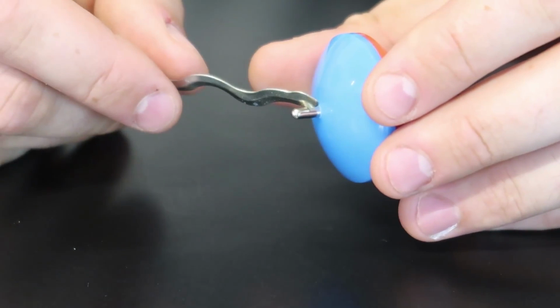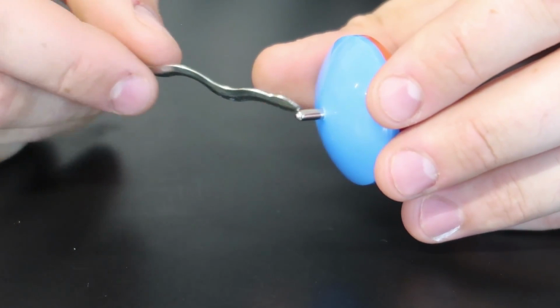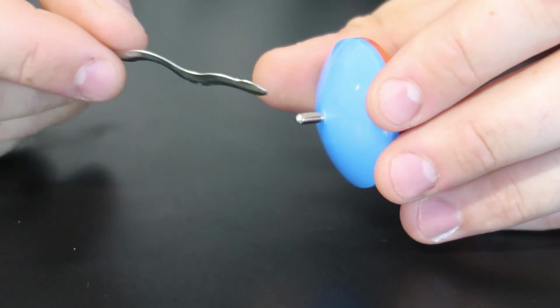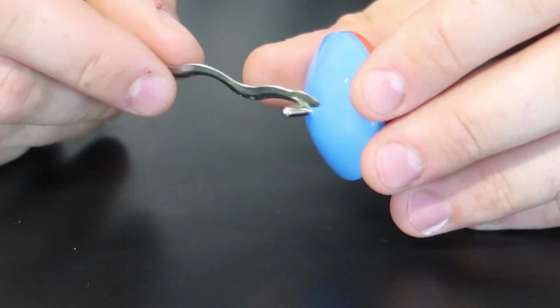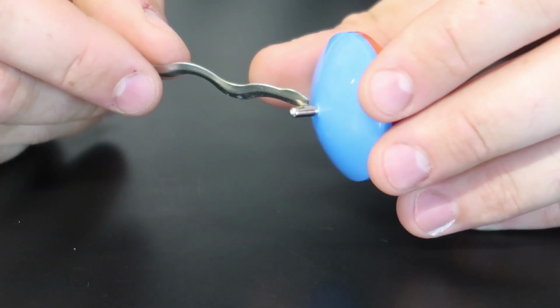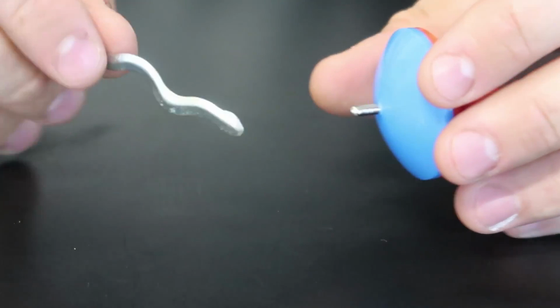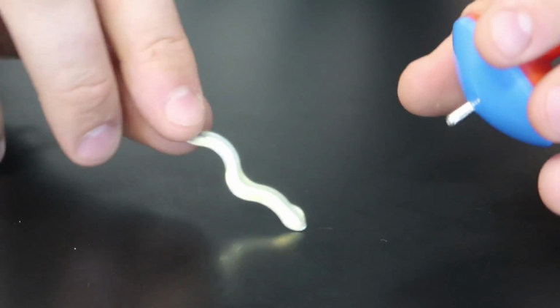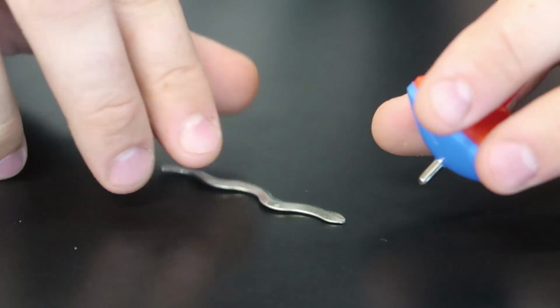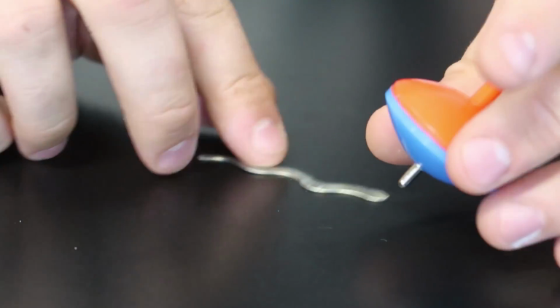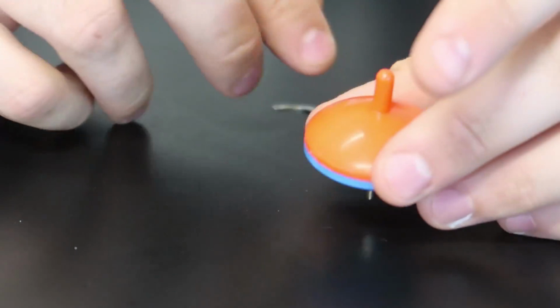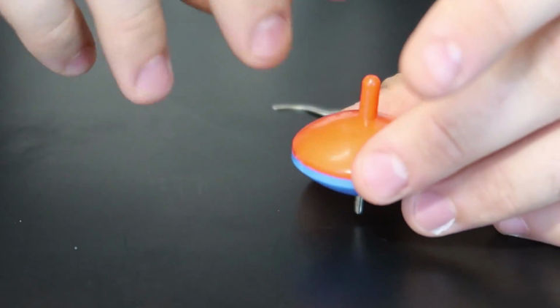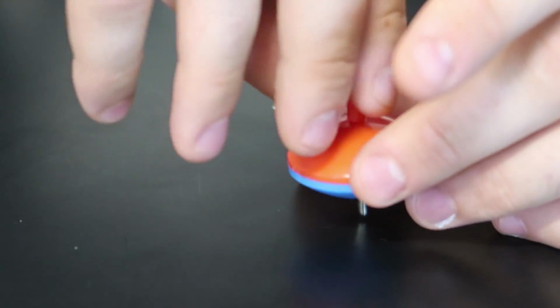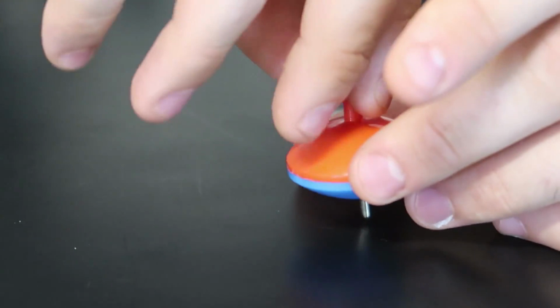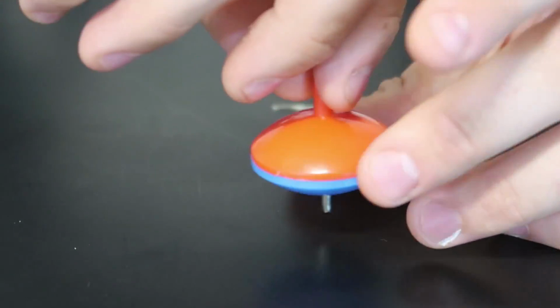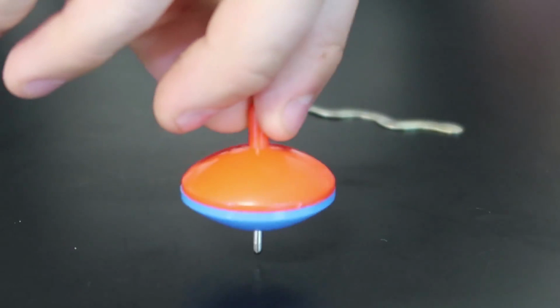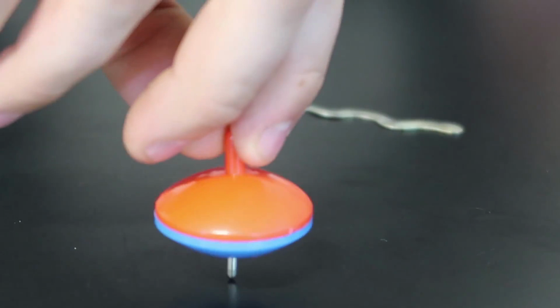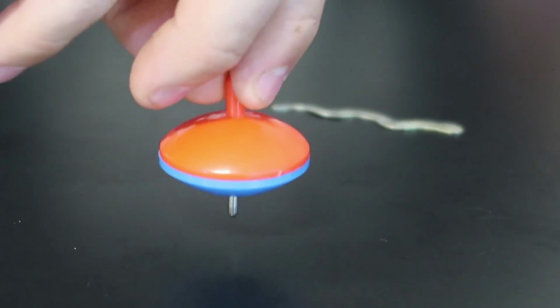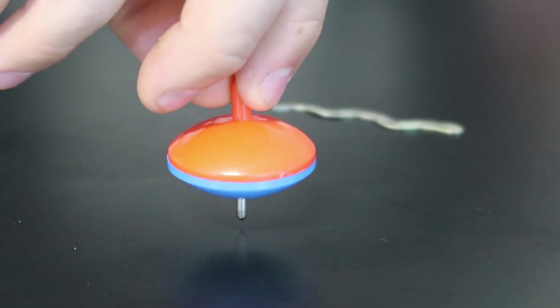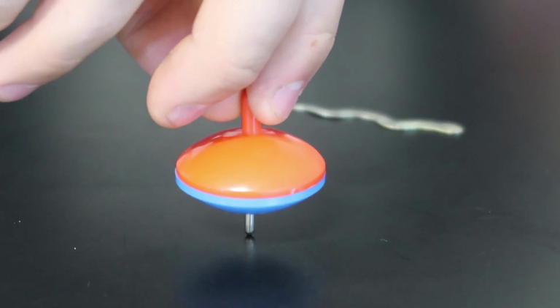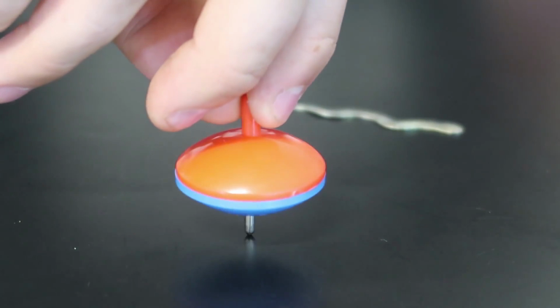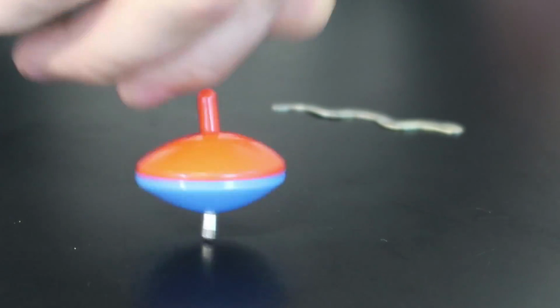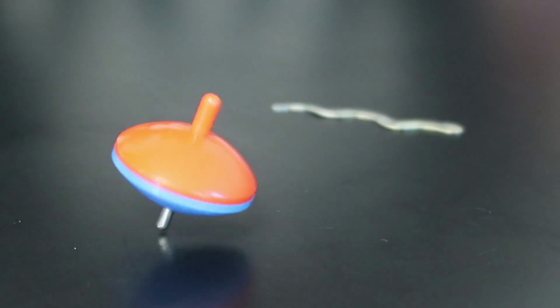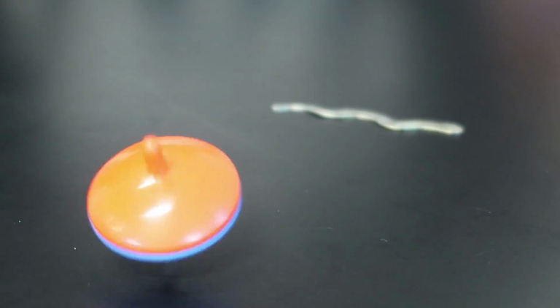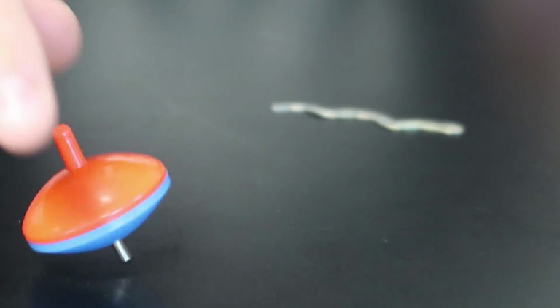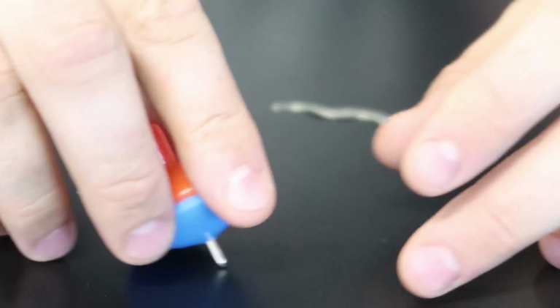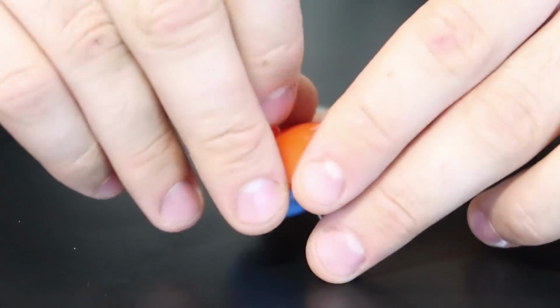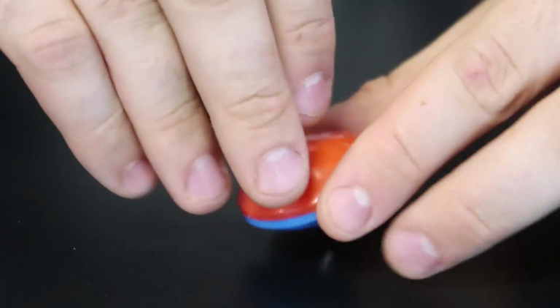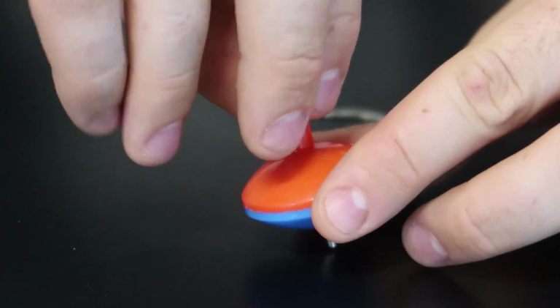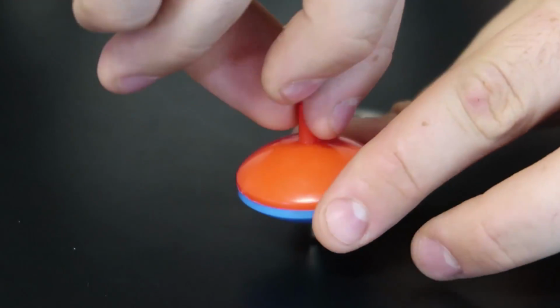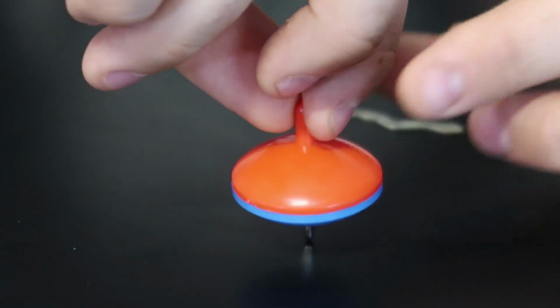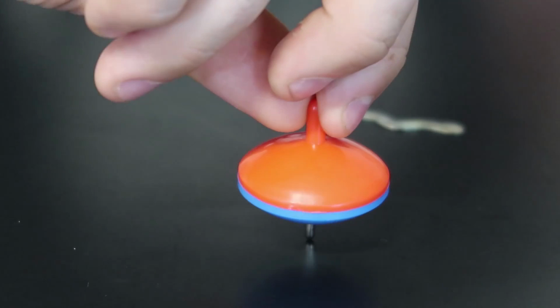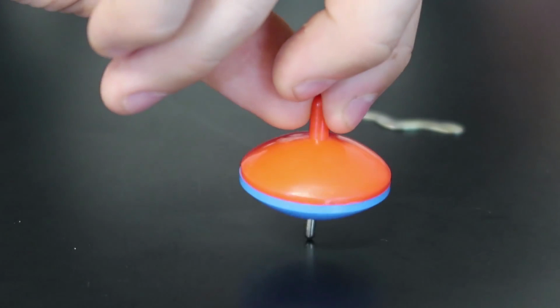This is actually a magnet spin top, so the magnet helps it stick together instead of kicking it out.